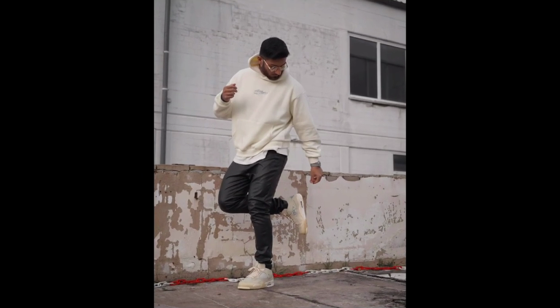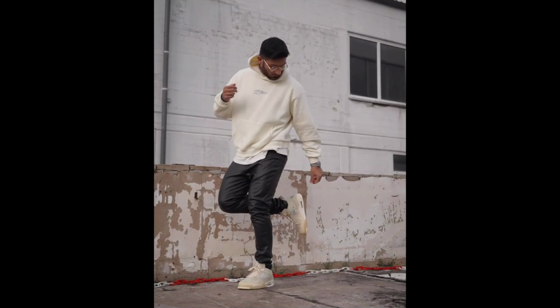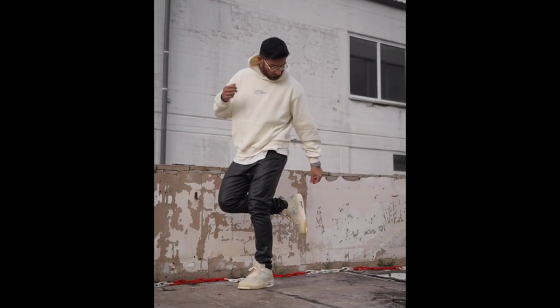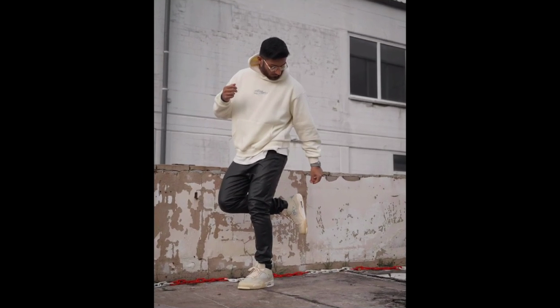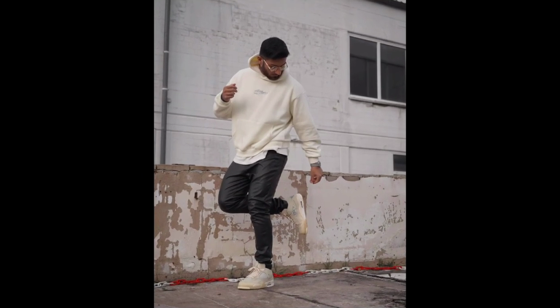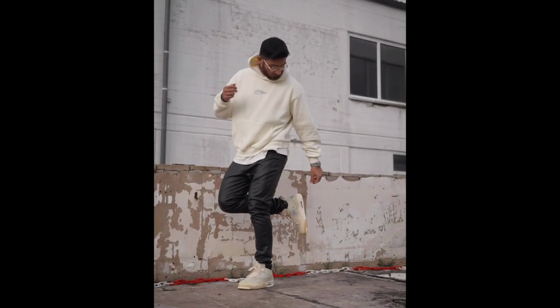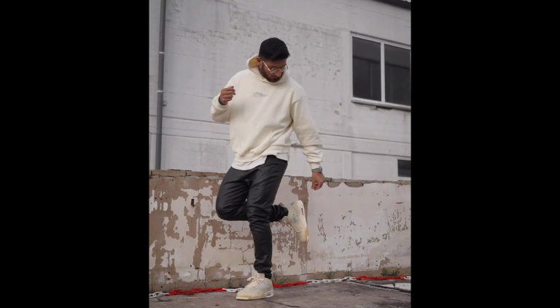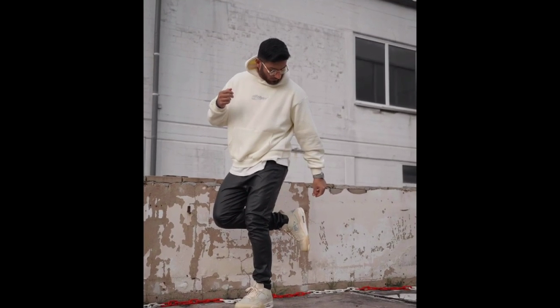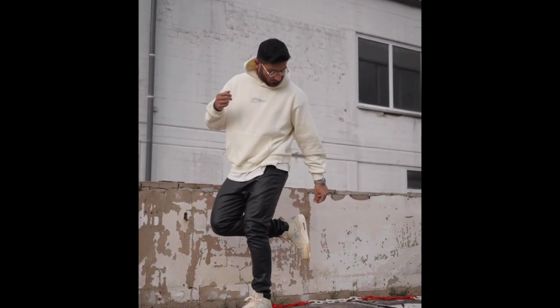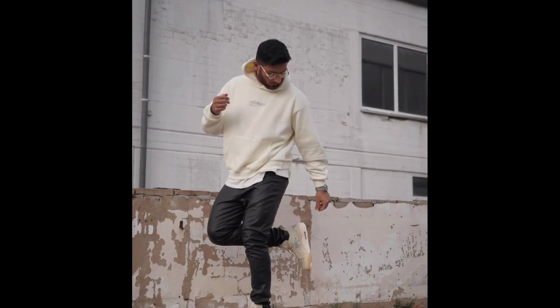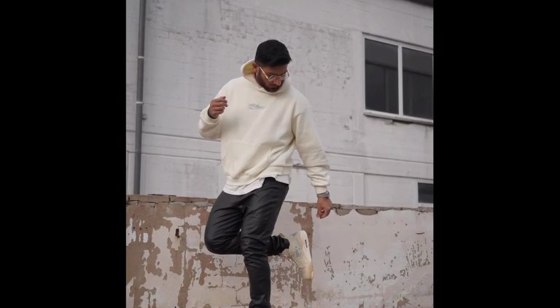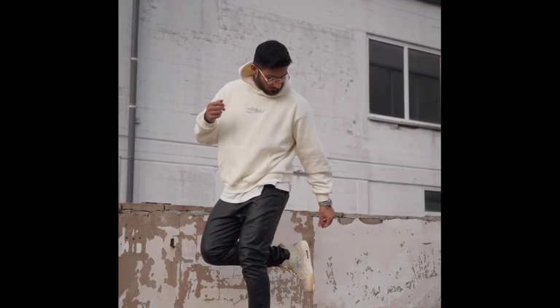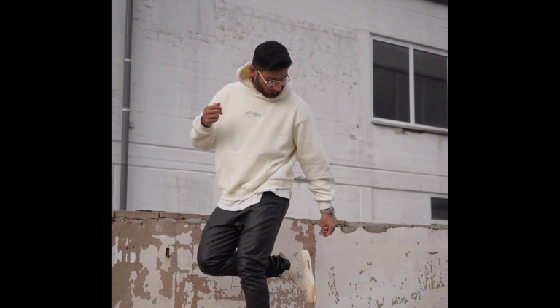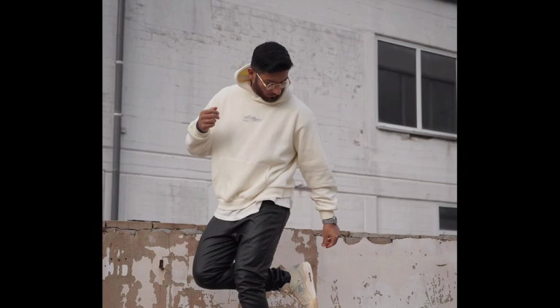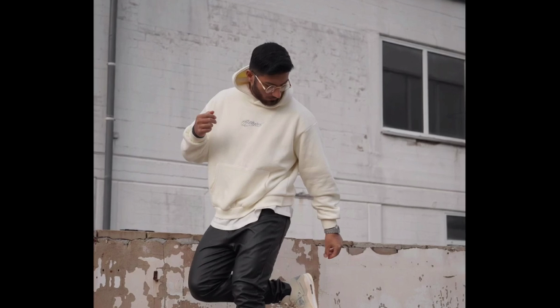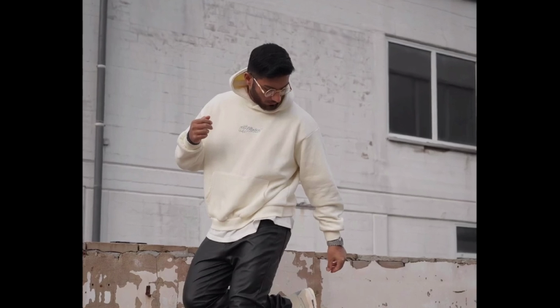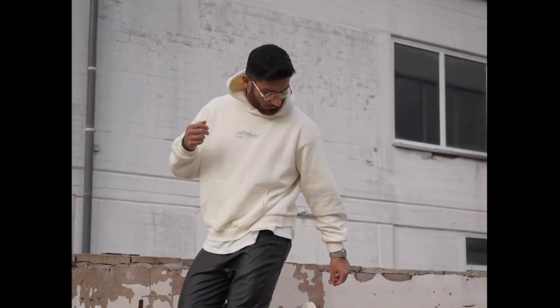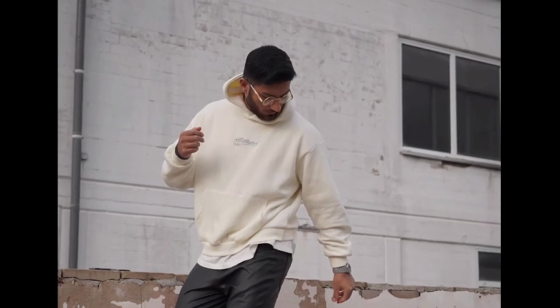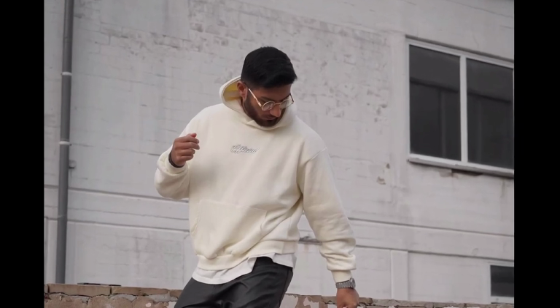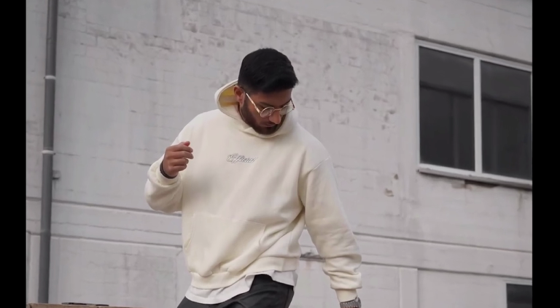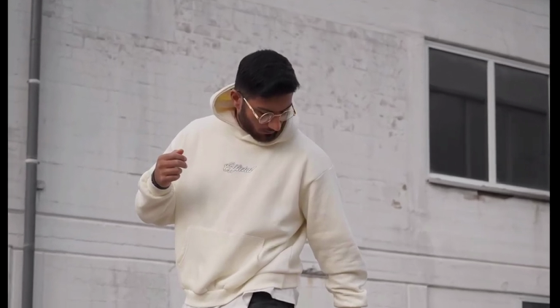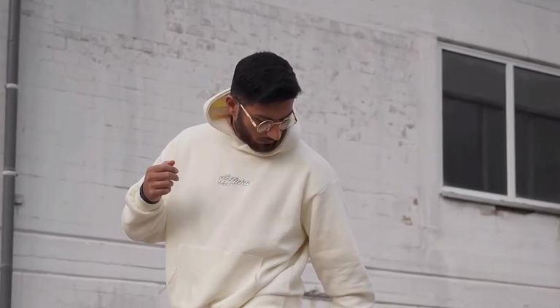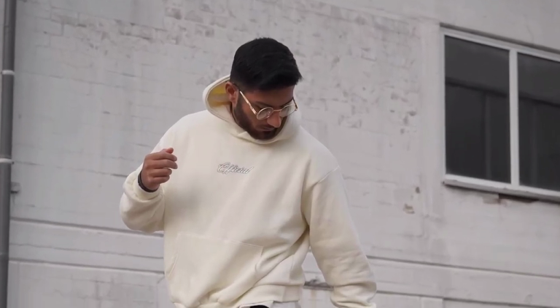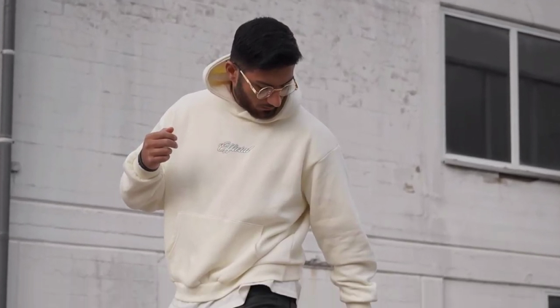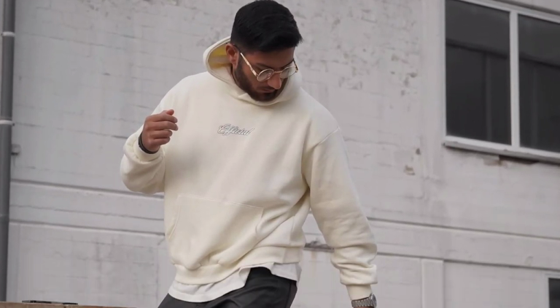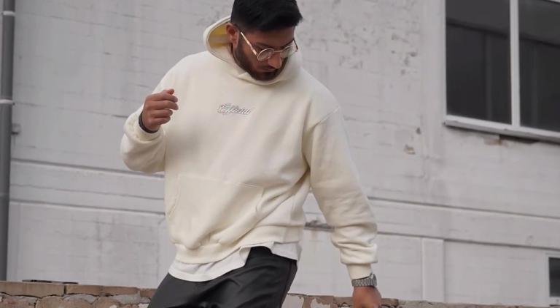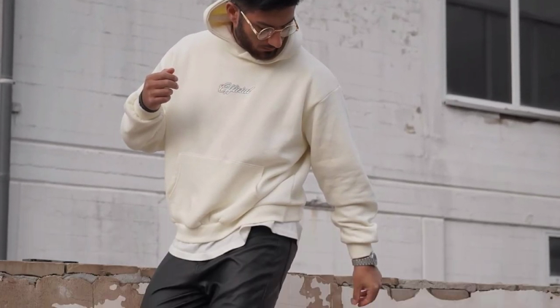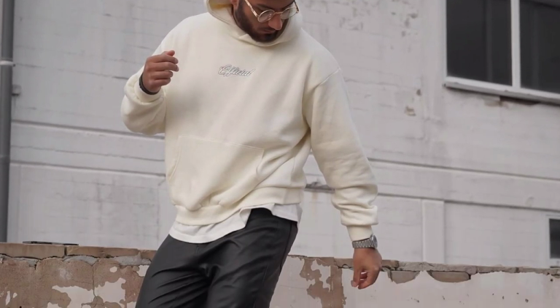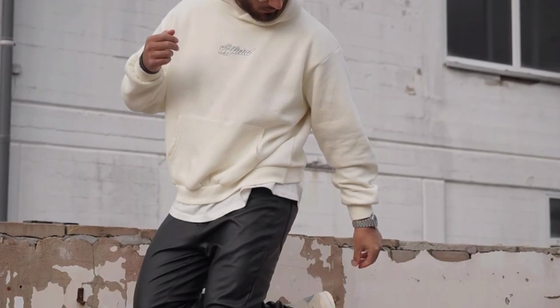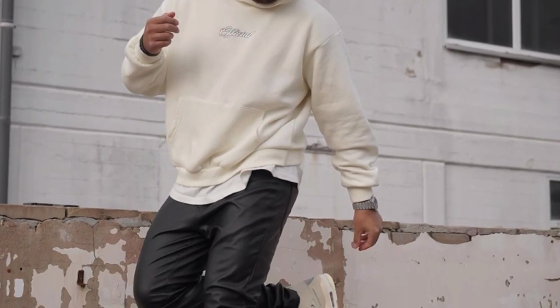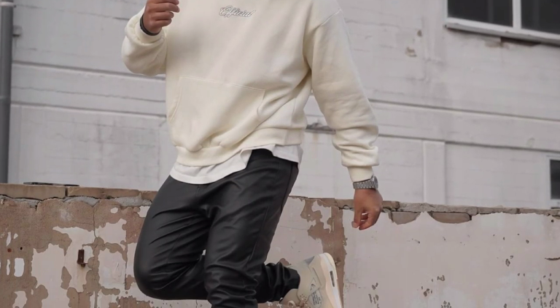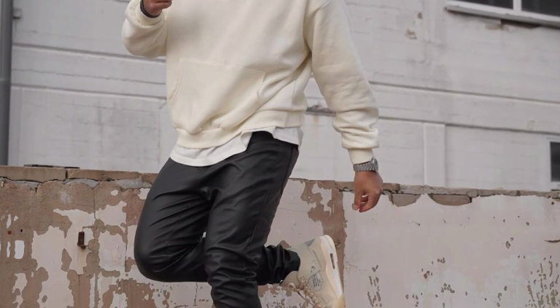For the next outfit, you can try a white t-shirt worn with a cream hoodie, black pants, and cream sneakers.